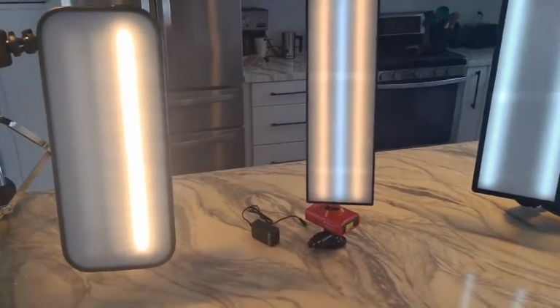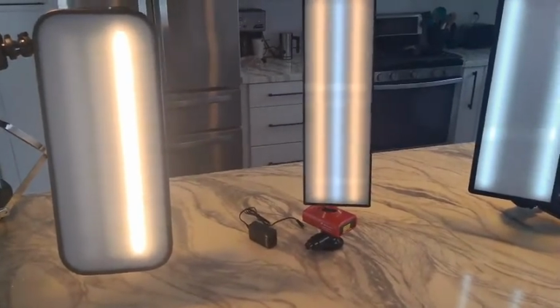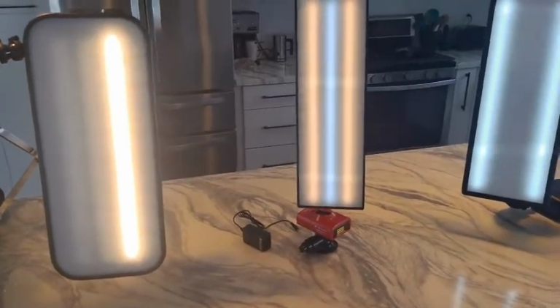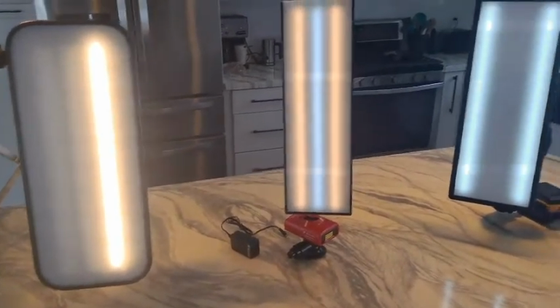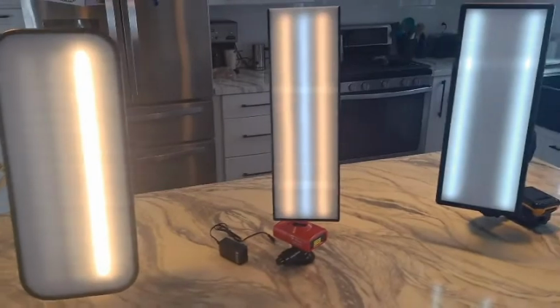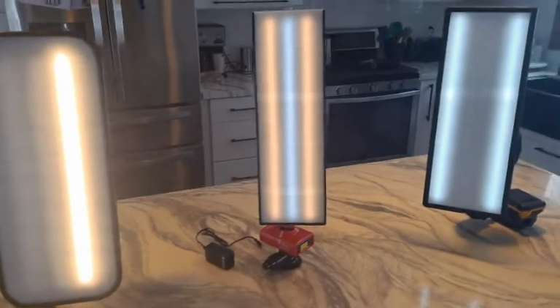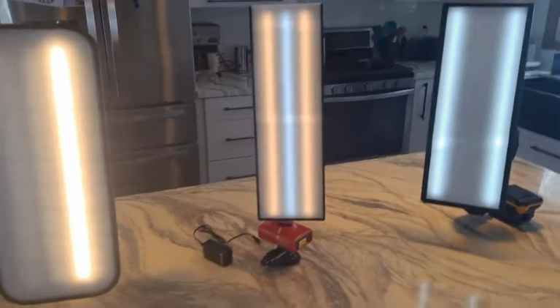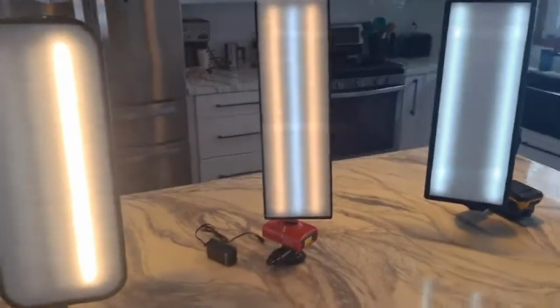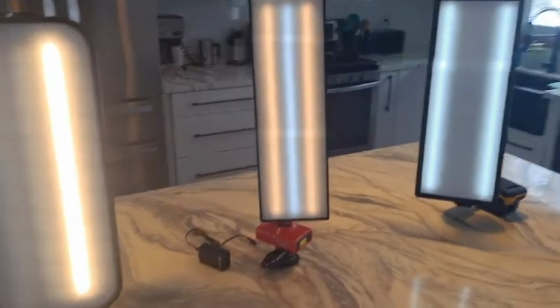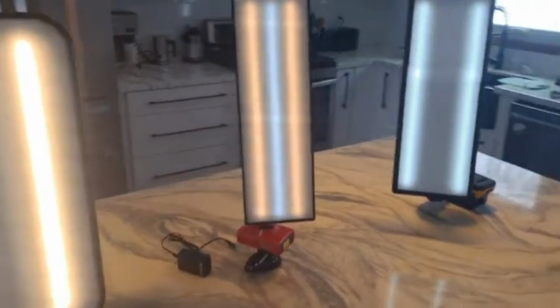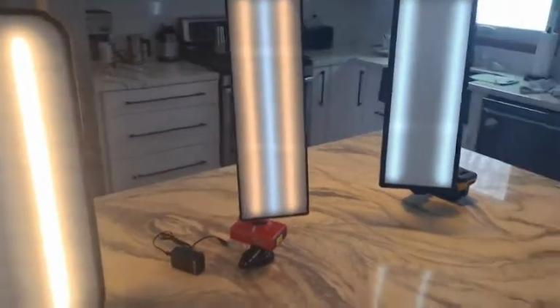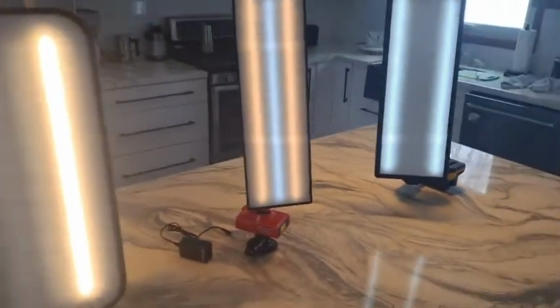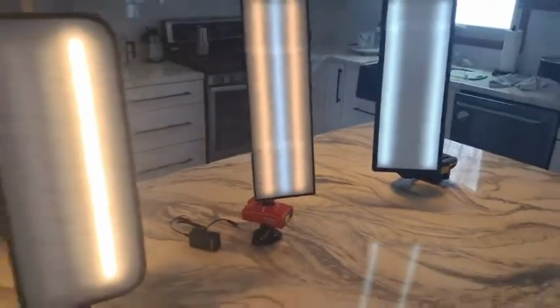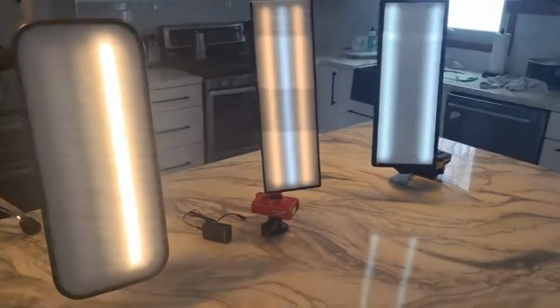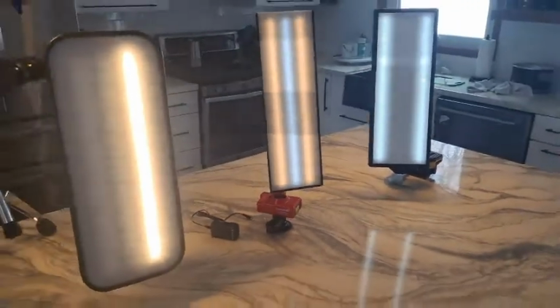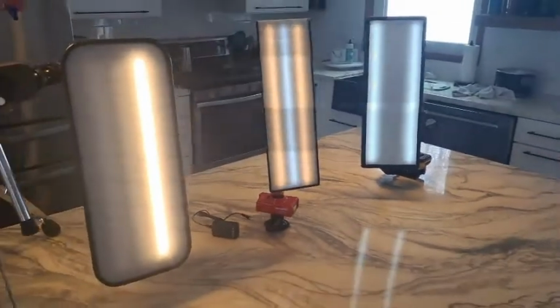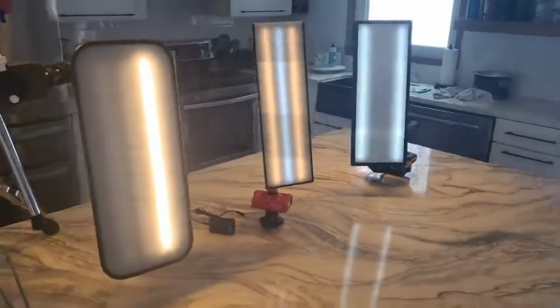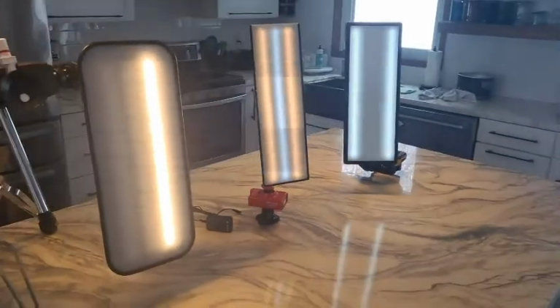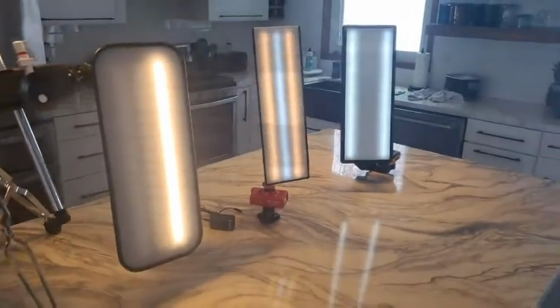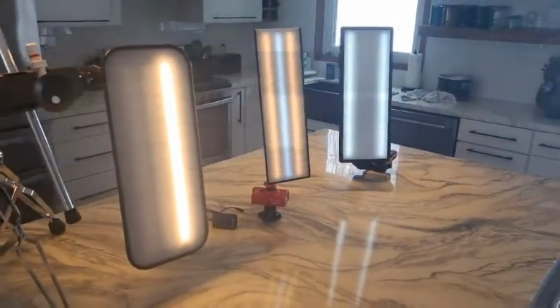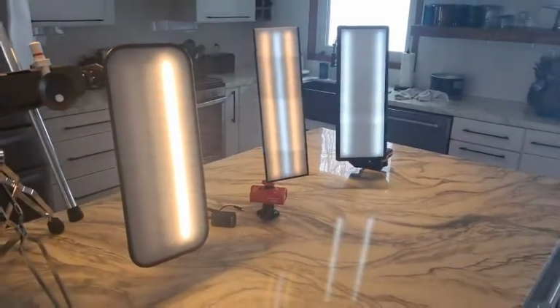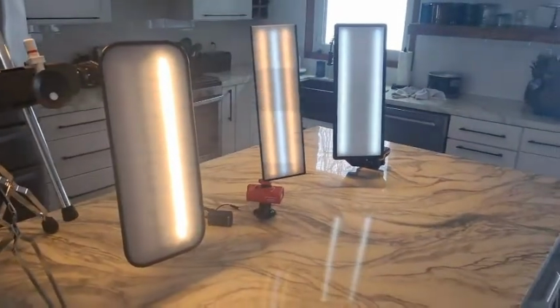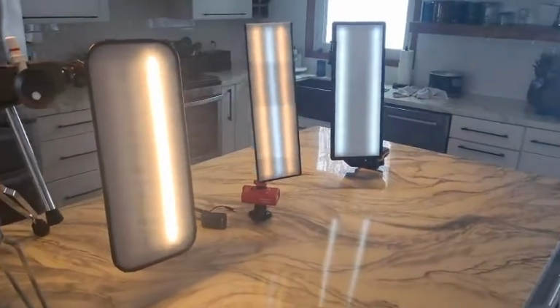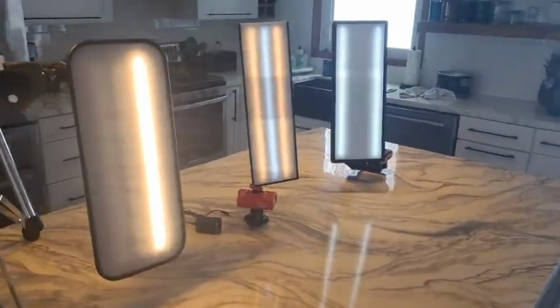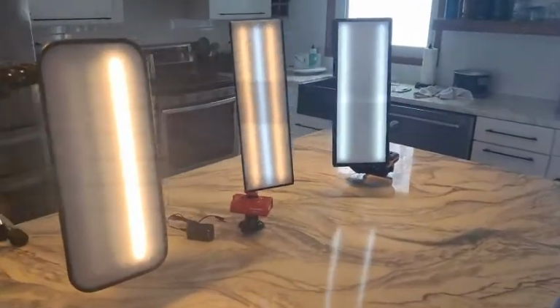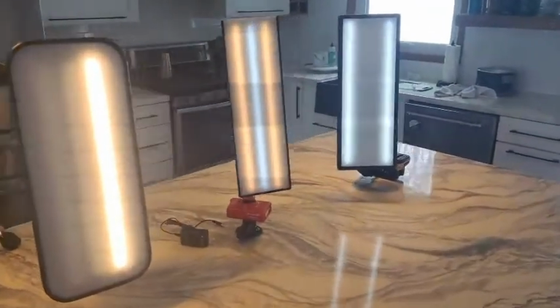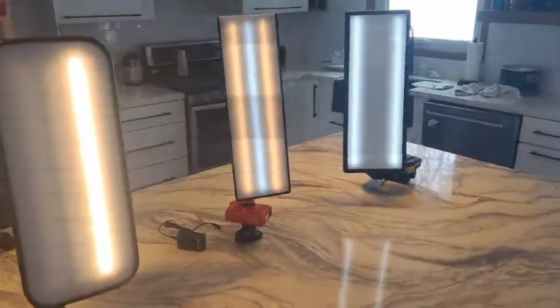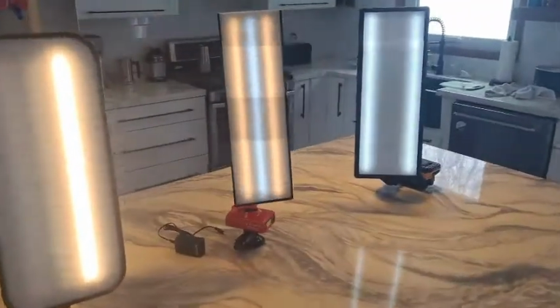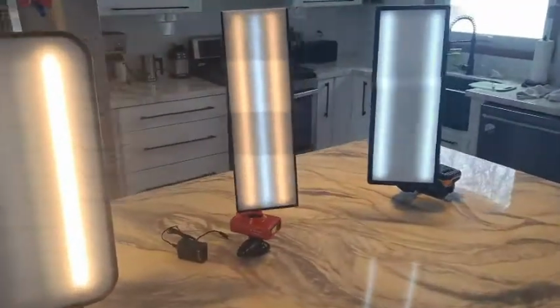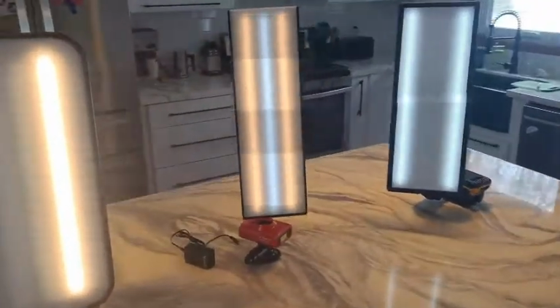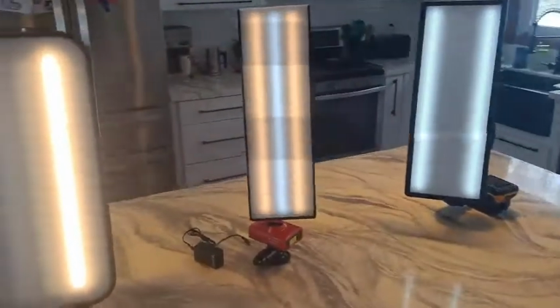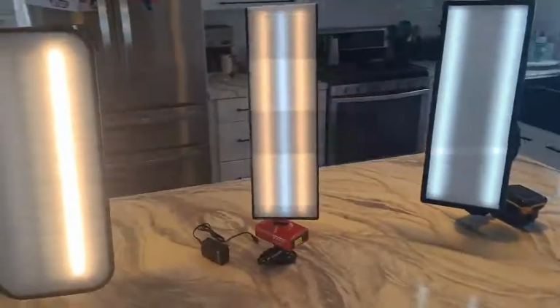If you guys have any thoughts or comments or you want to chat lights, love to hear your thoughts too. This is just something I thought I would share and kind of have these three next to each other so you can see them in action. Appreciate you guys watching — hope you have a great day, stay safe out there, and I'll see you guys on the next one.